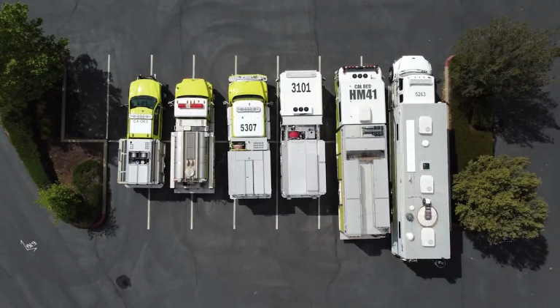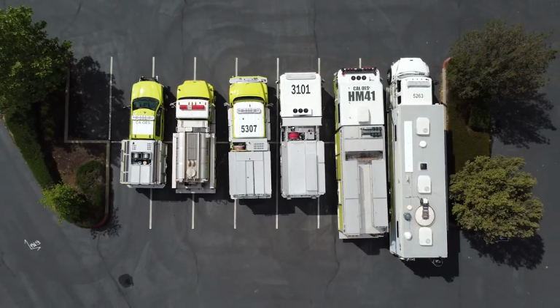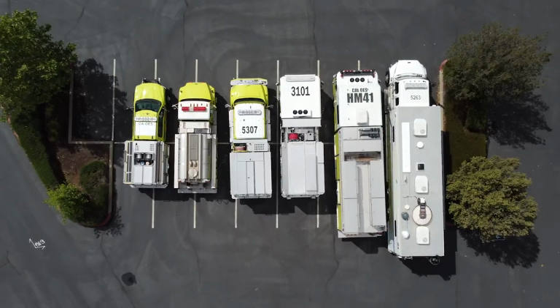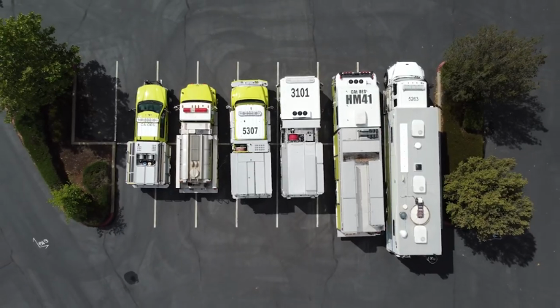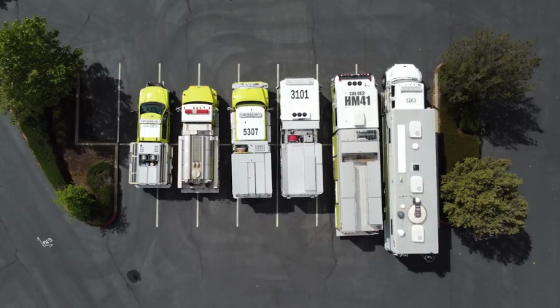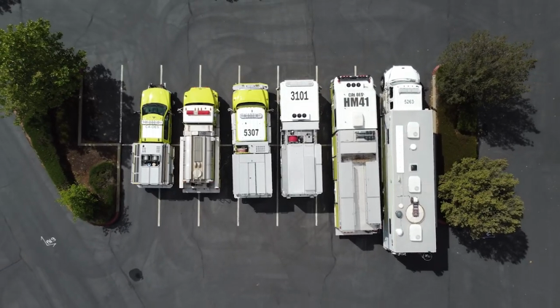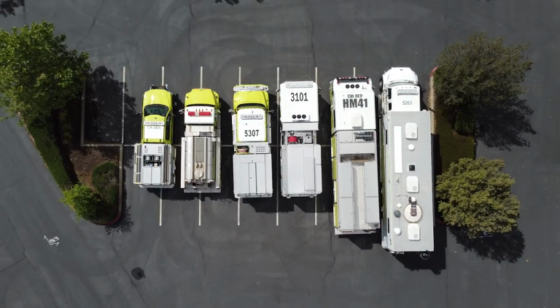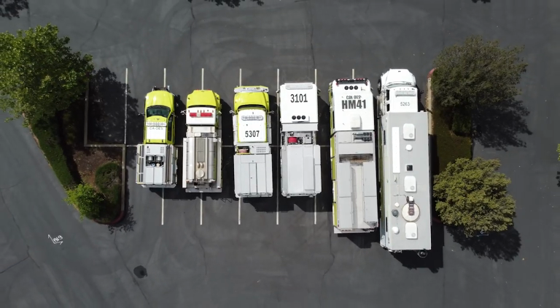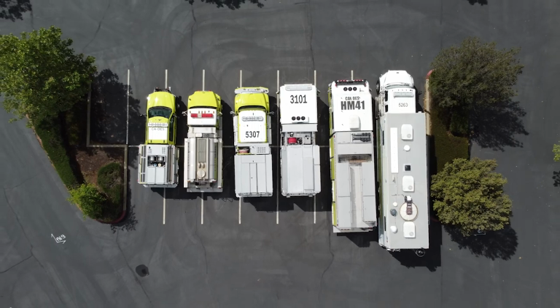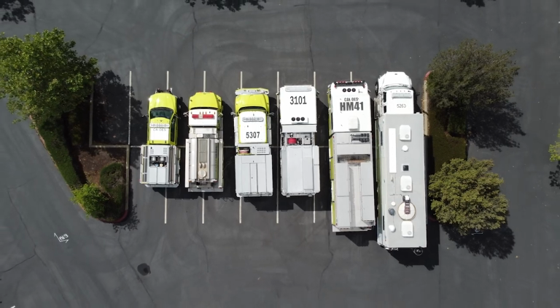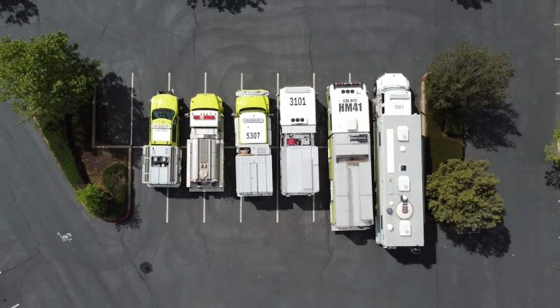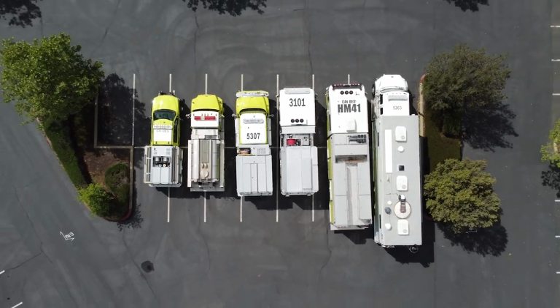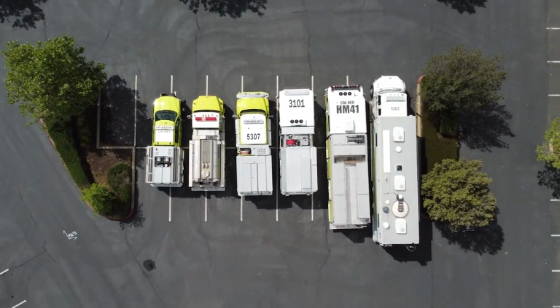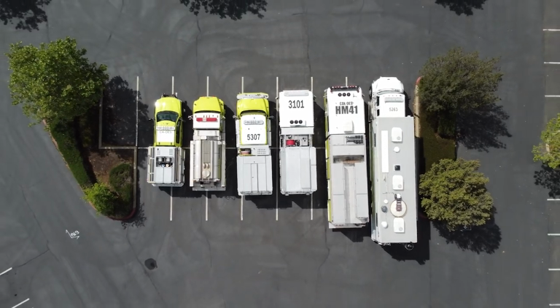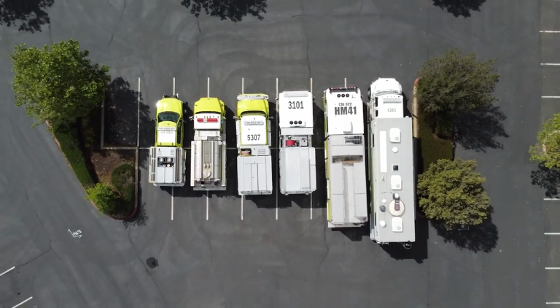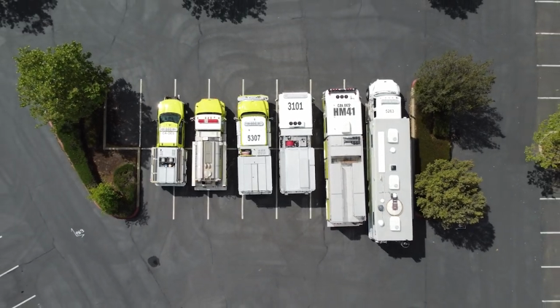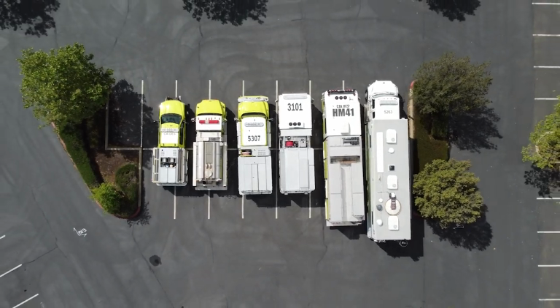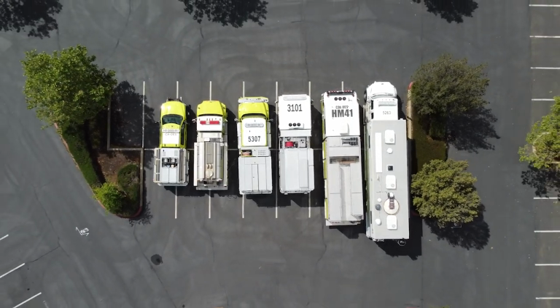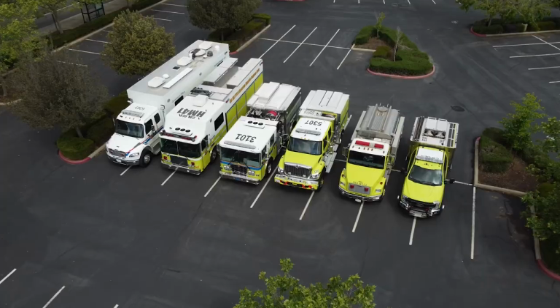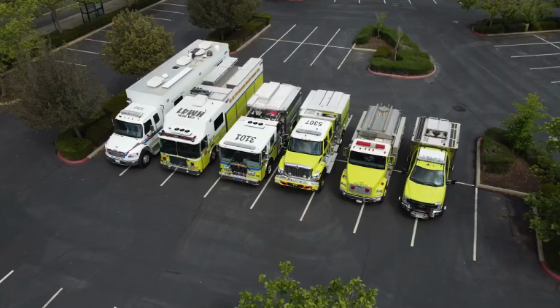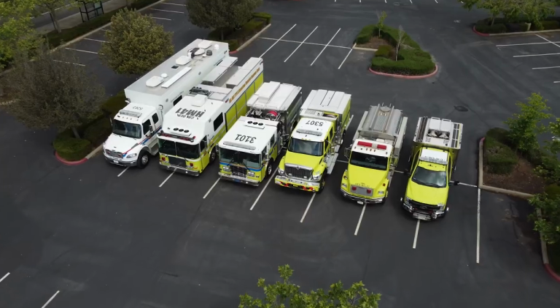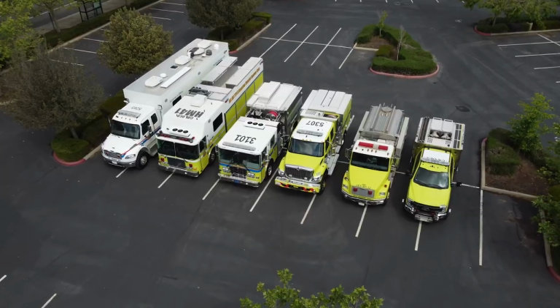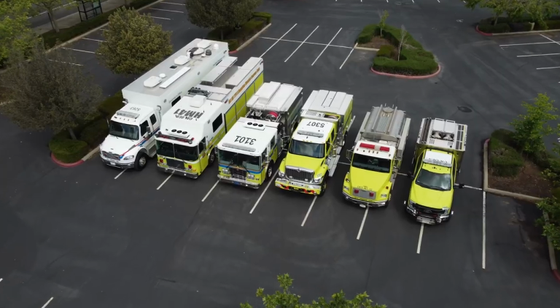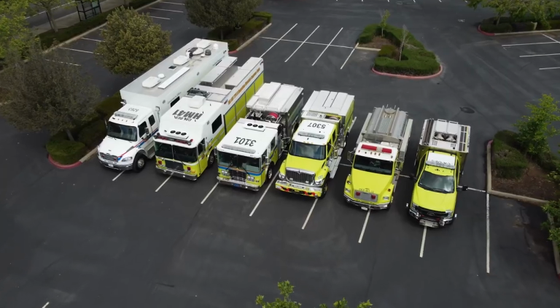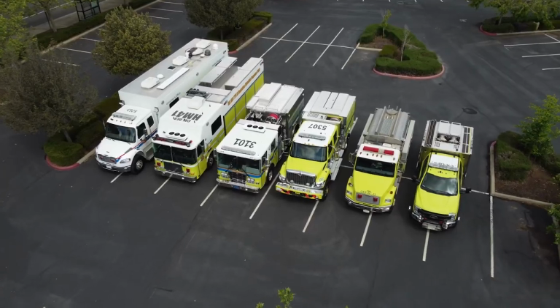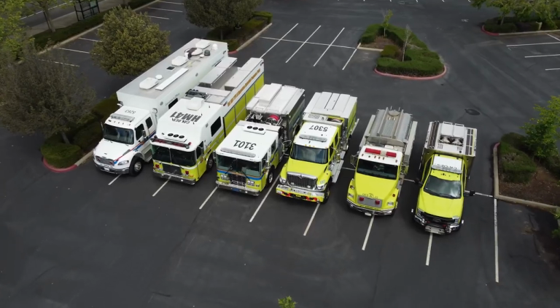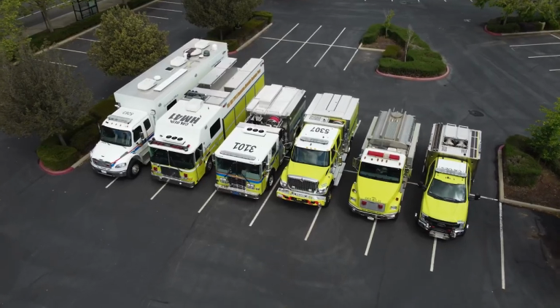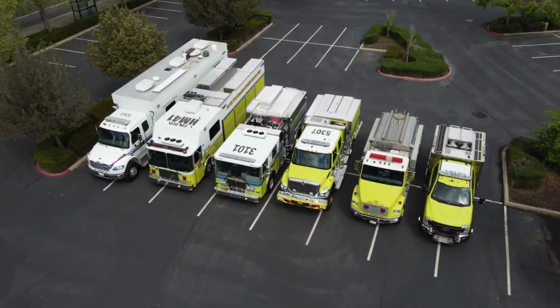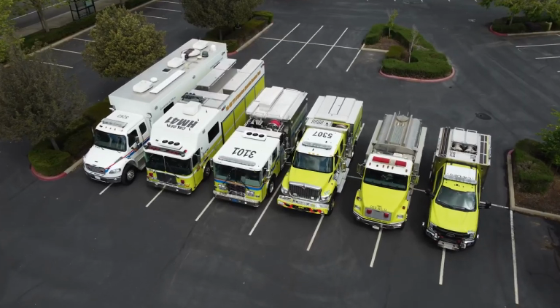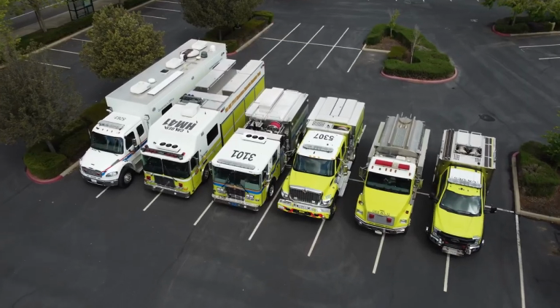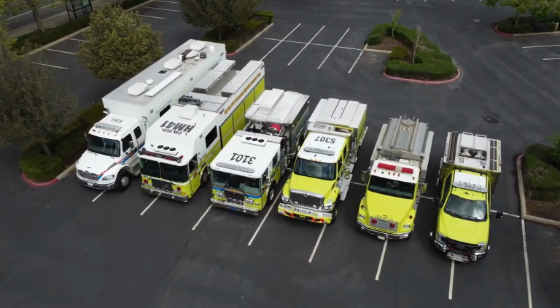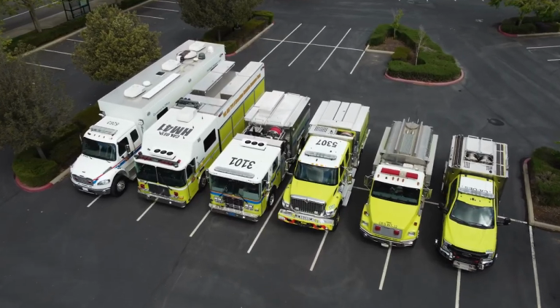Through the mutual aid system, each of these engines plays an important part in saving lives and protecting property statewide.